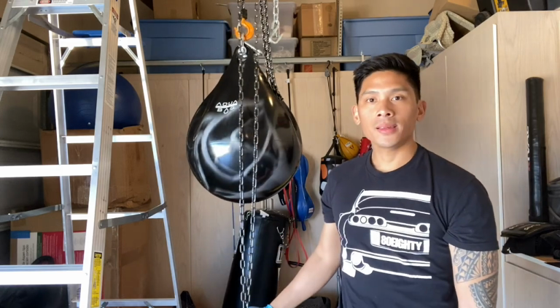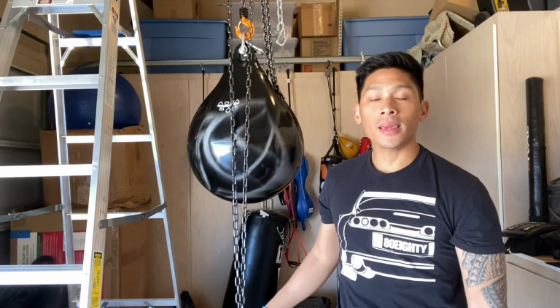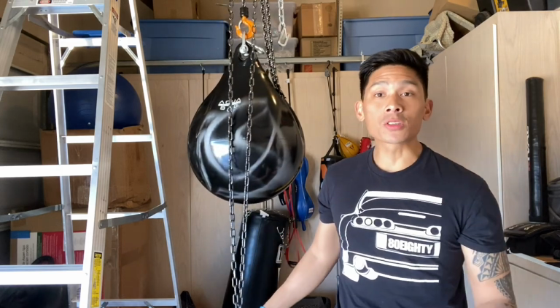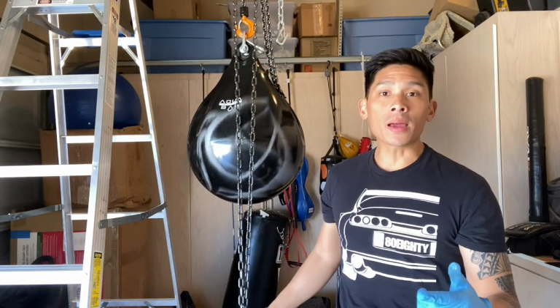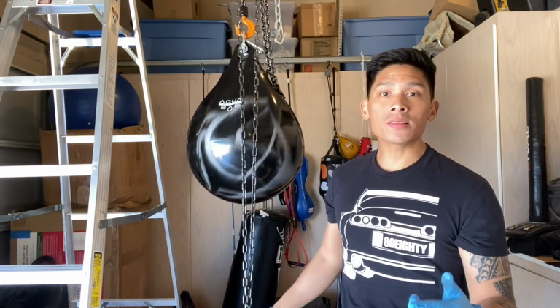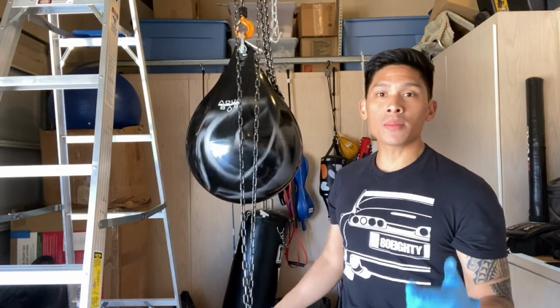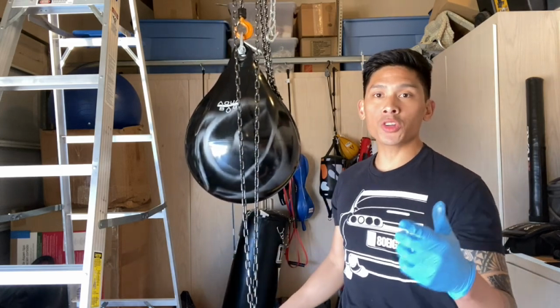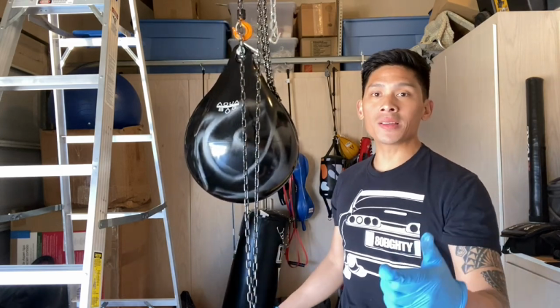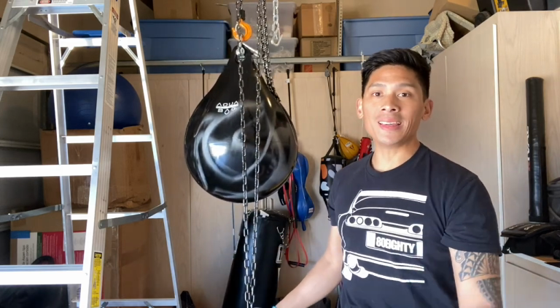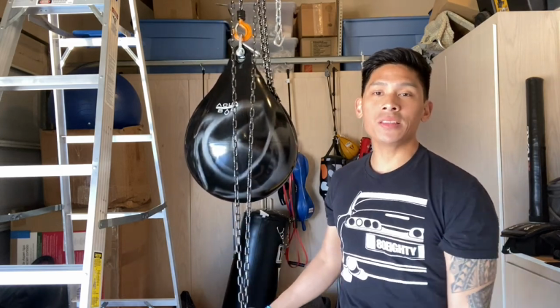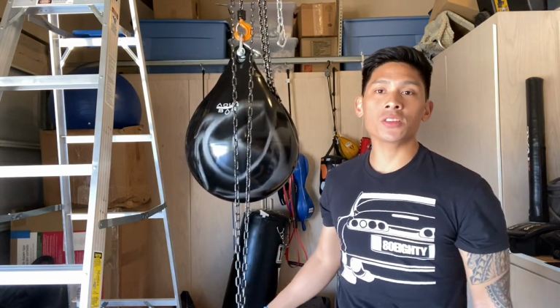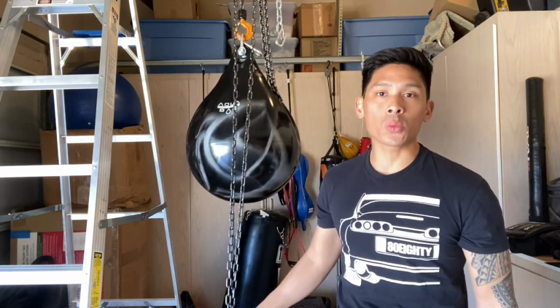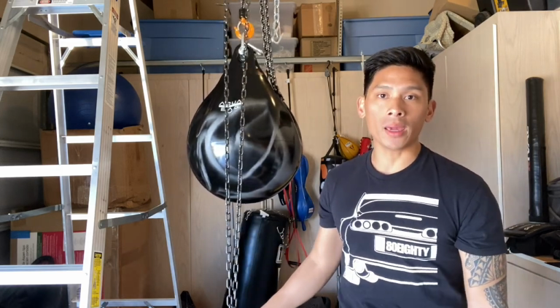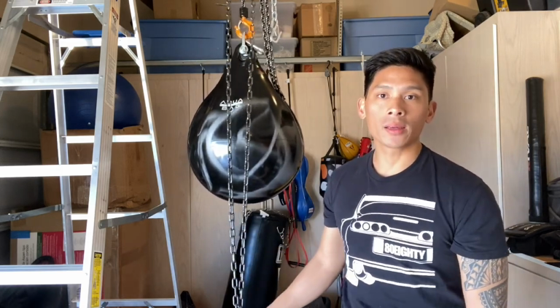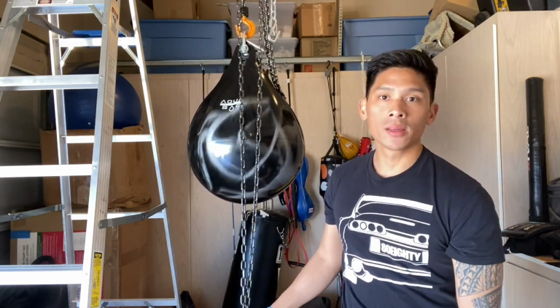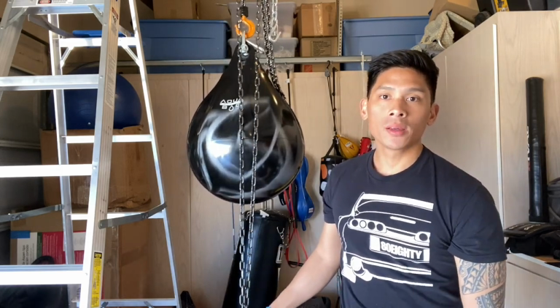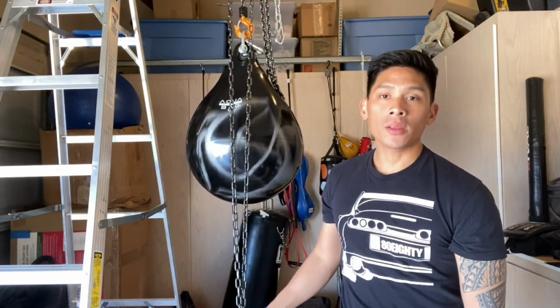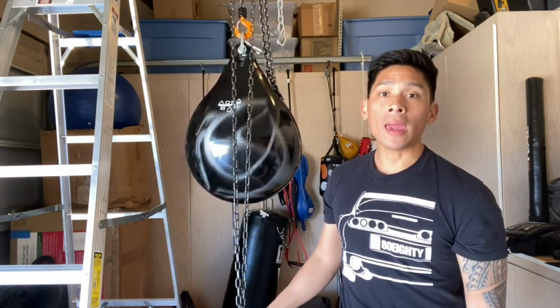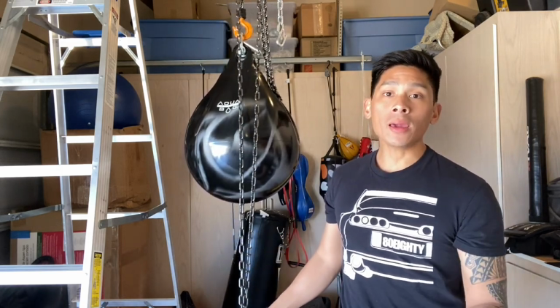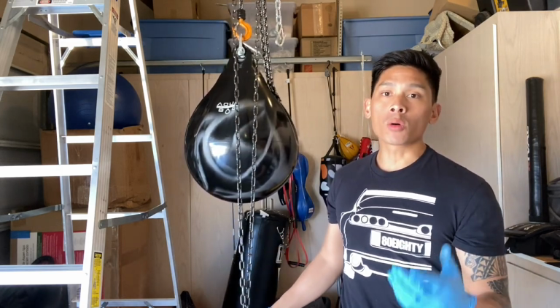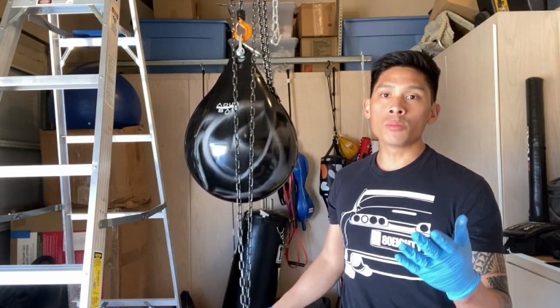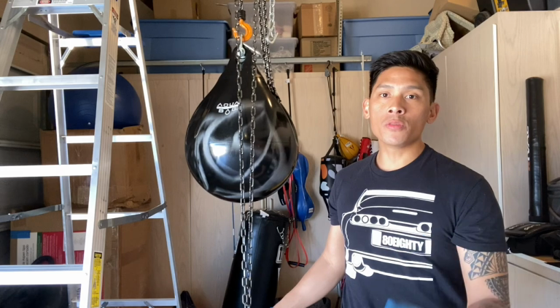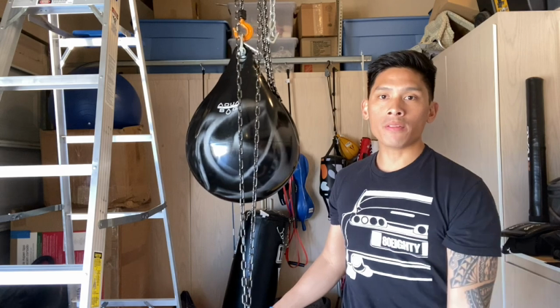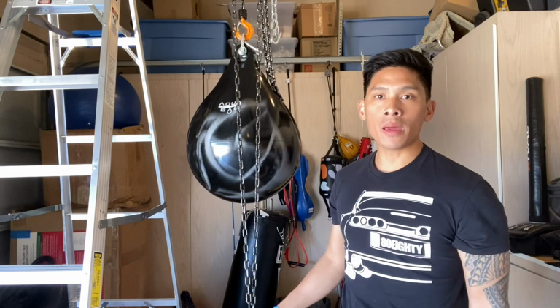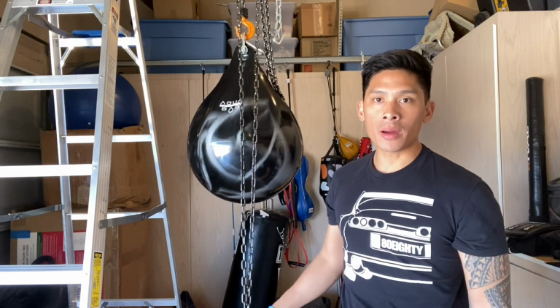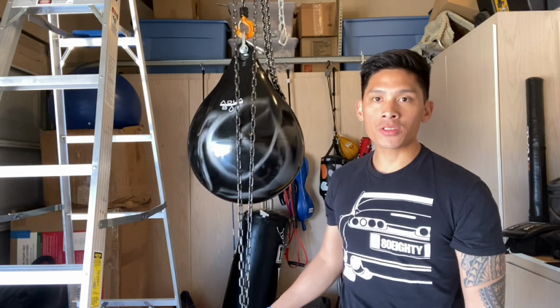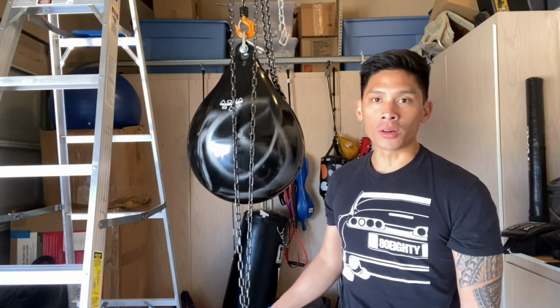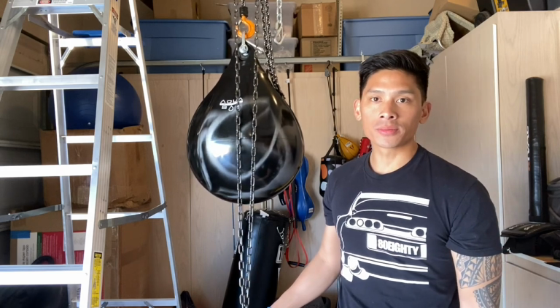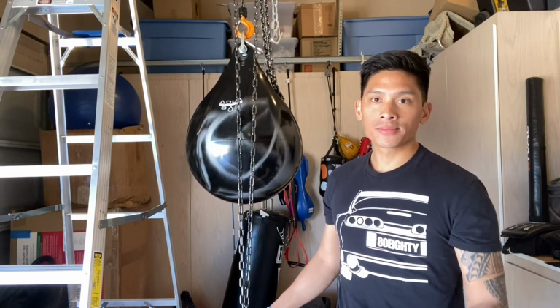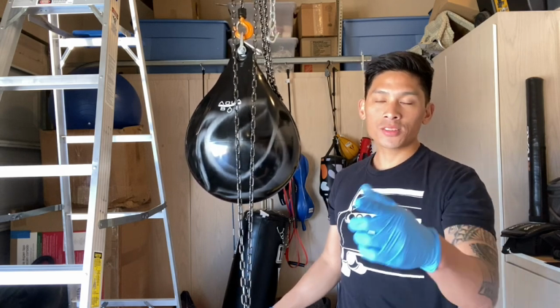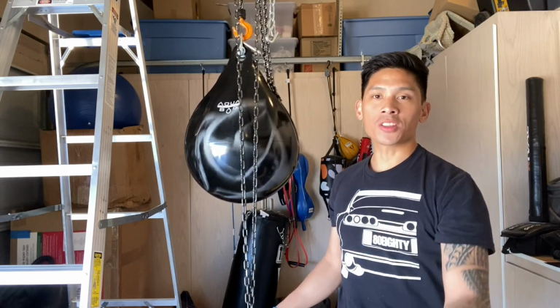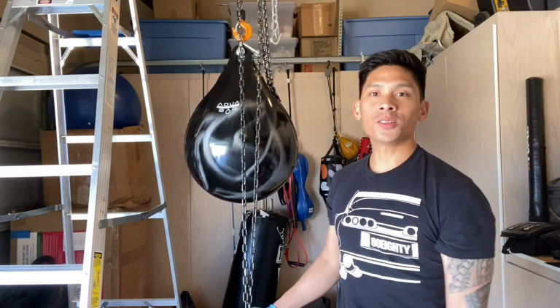Hey, what's up guys? Today I'm going to show you the easiest way to hang or remove a heavy bag by yourself, so stay tuned.